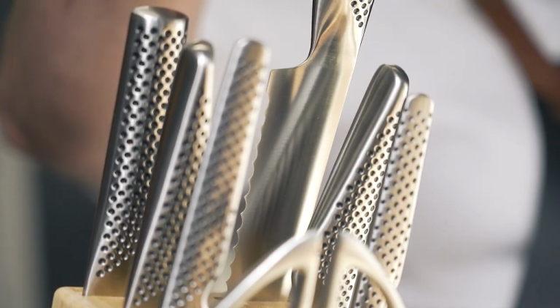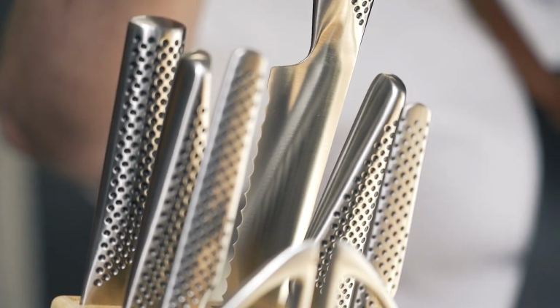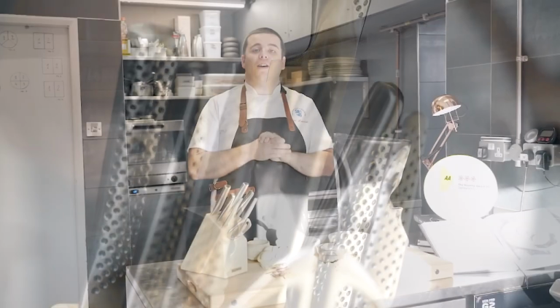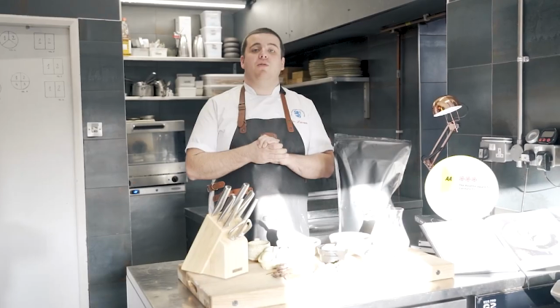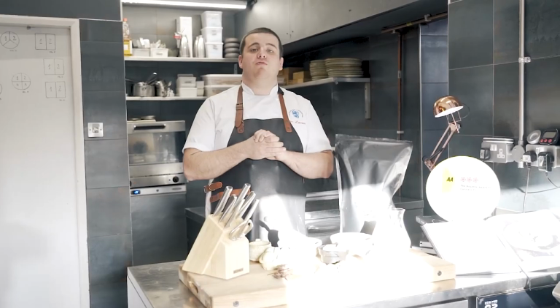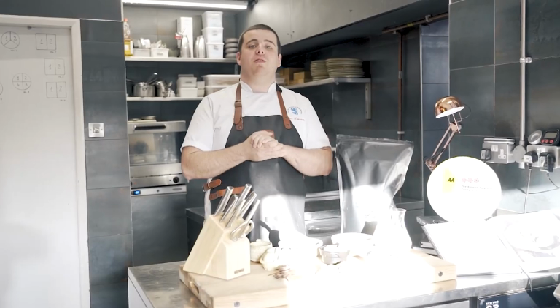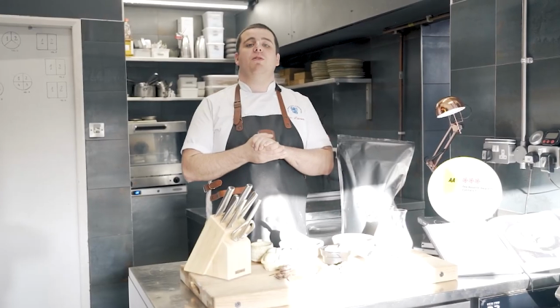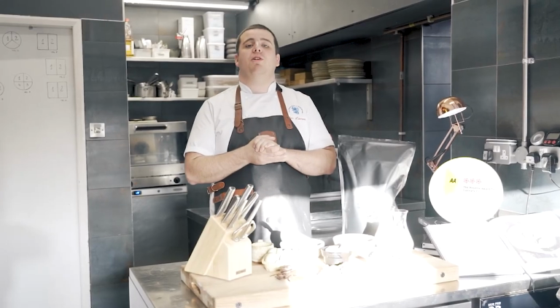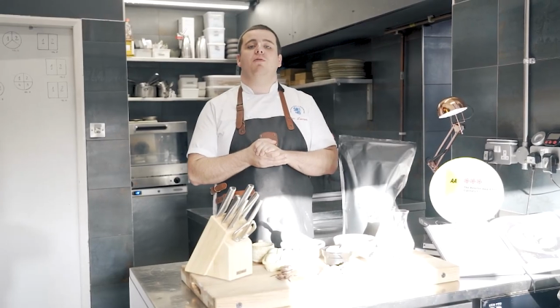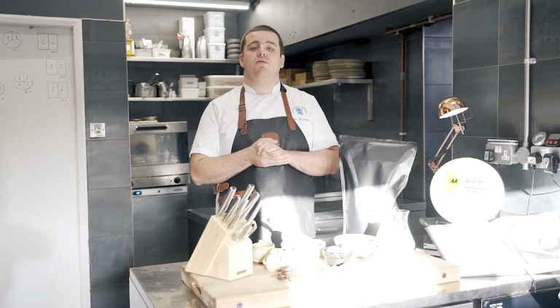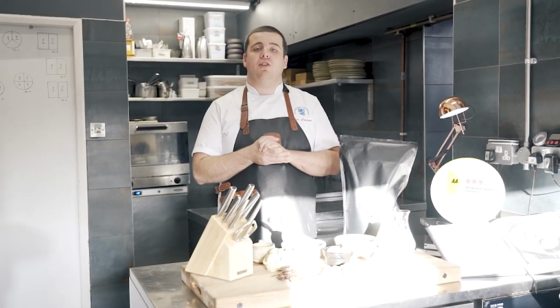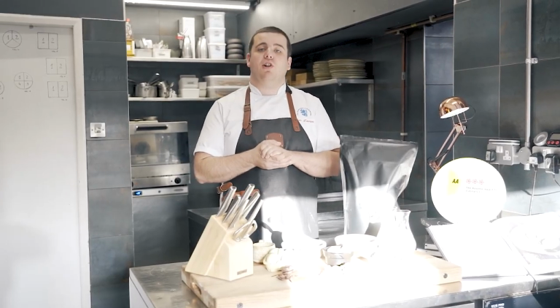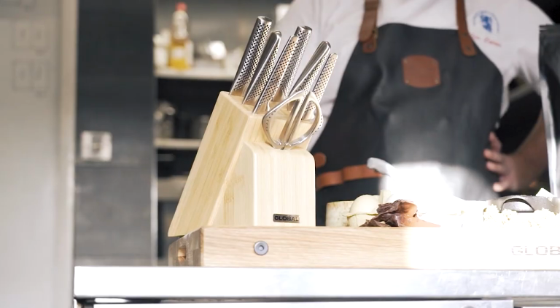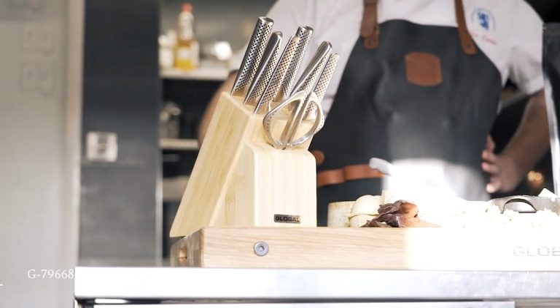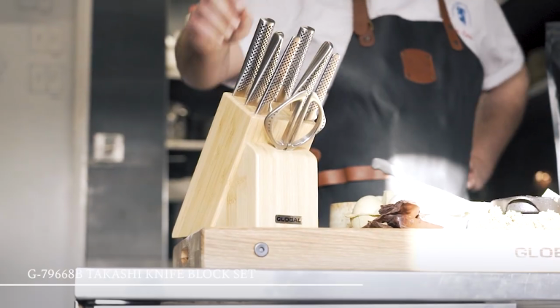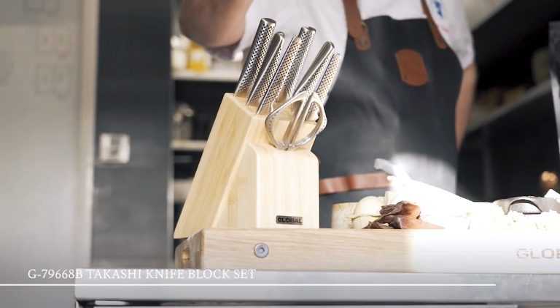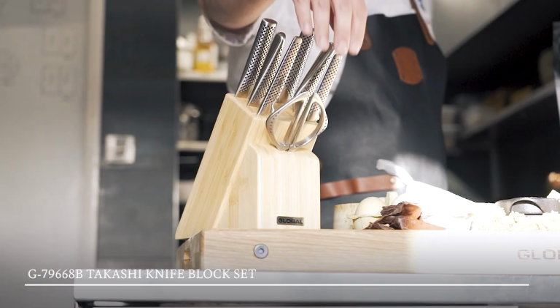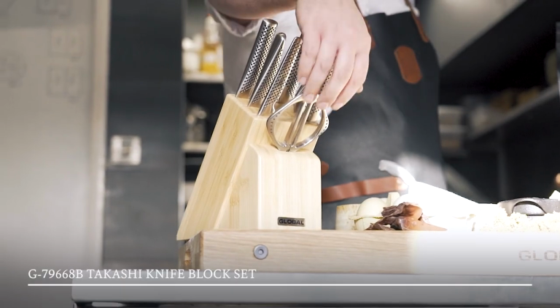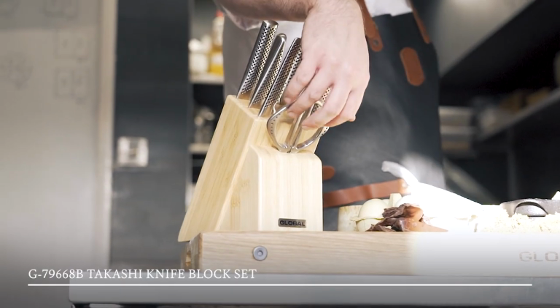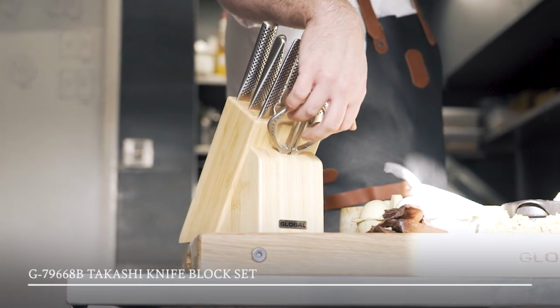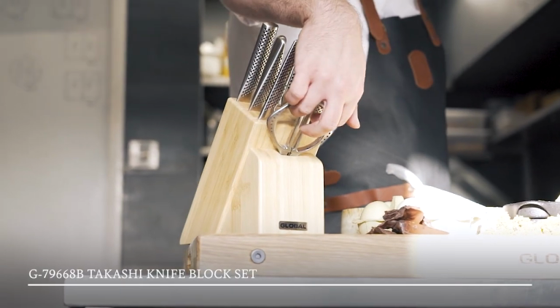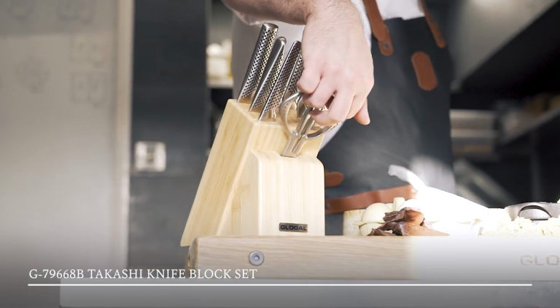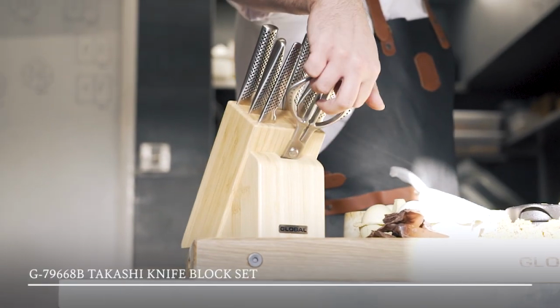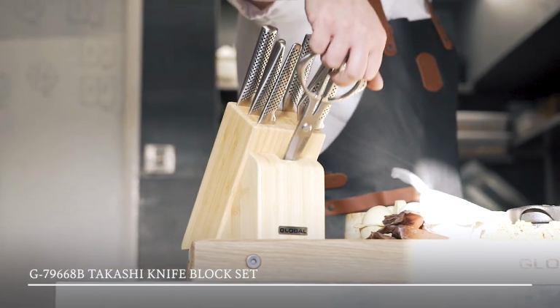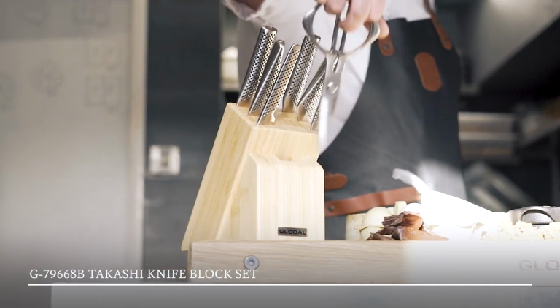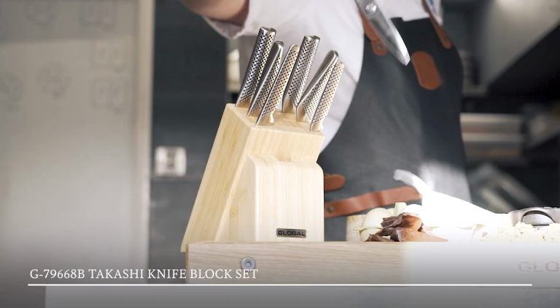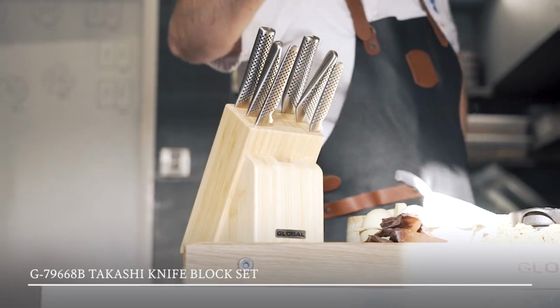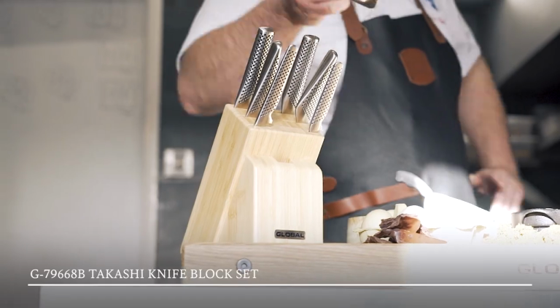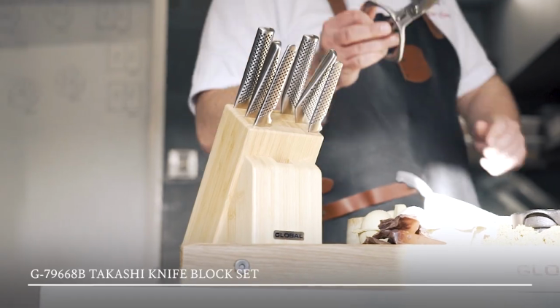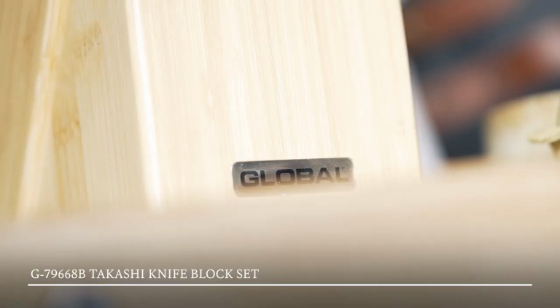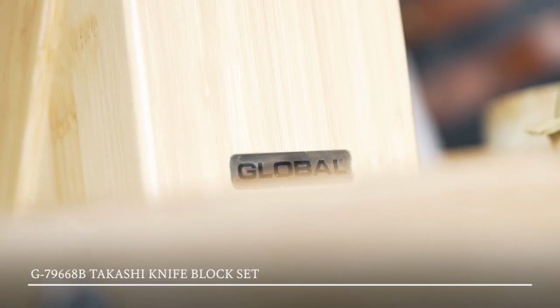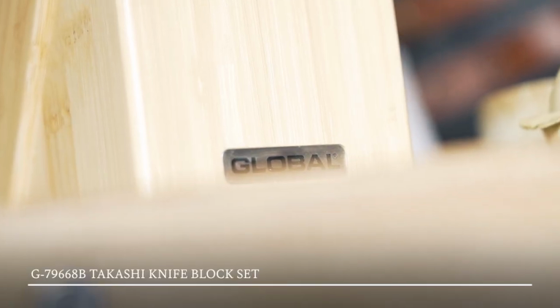To help with this recipe we're going to be using the Global Tekashi Night Flock, which is a great all-rounder for any kitchen.